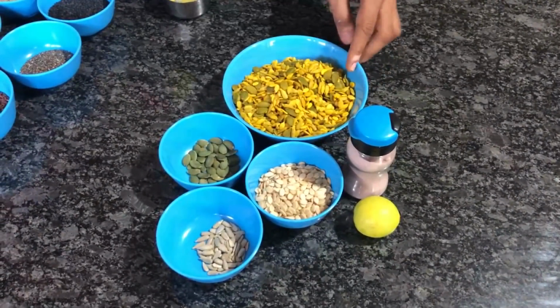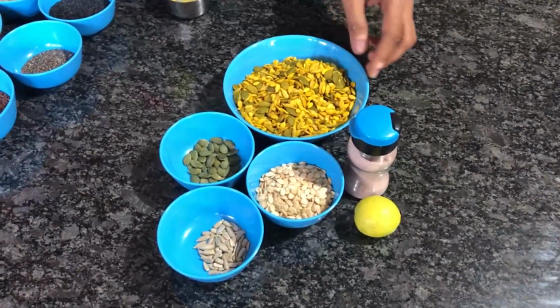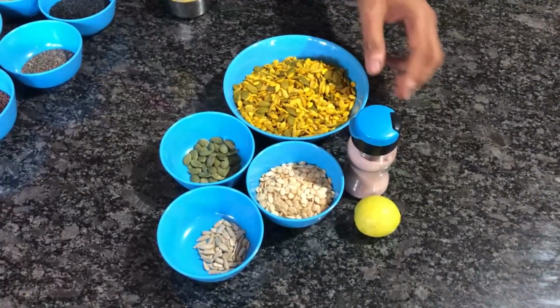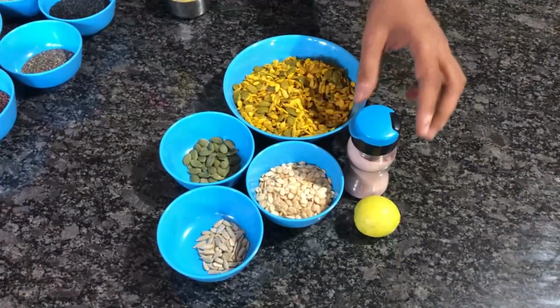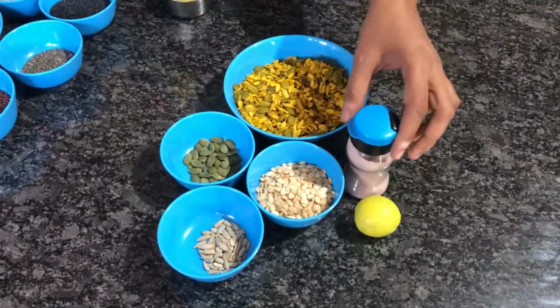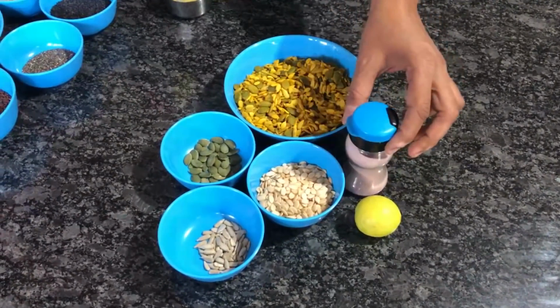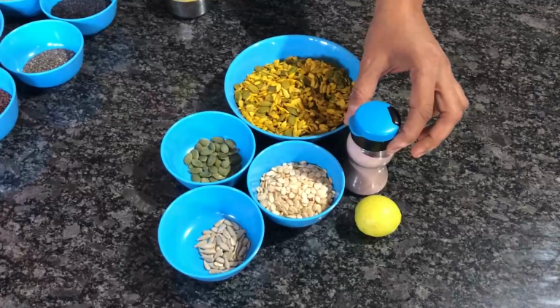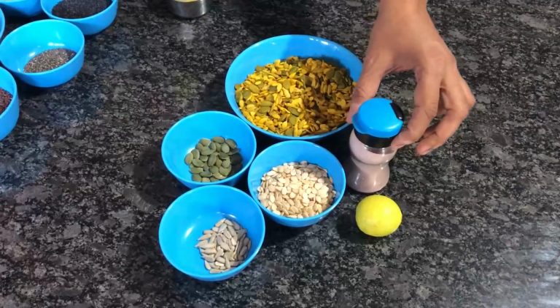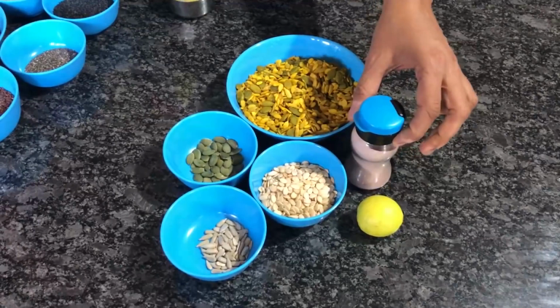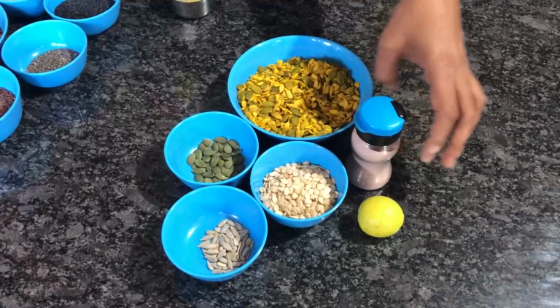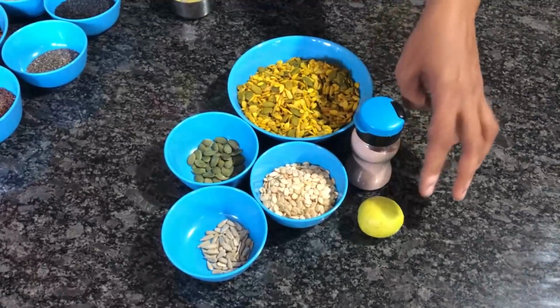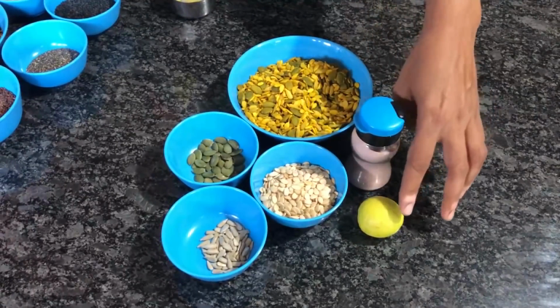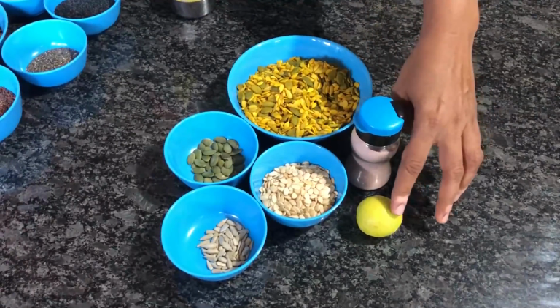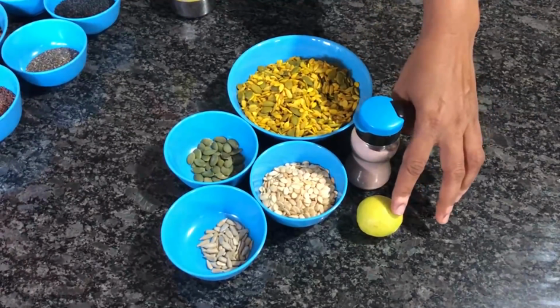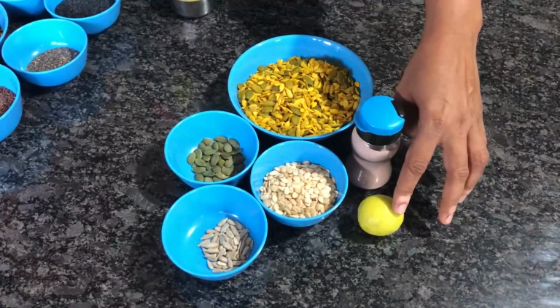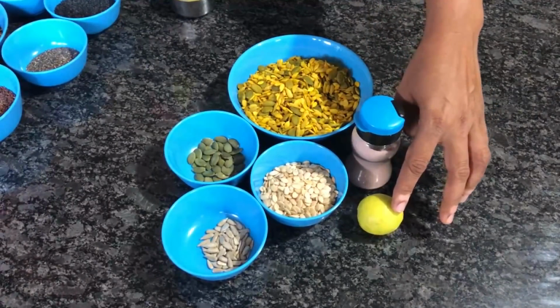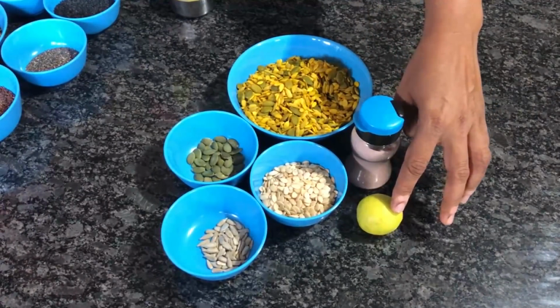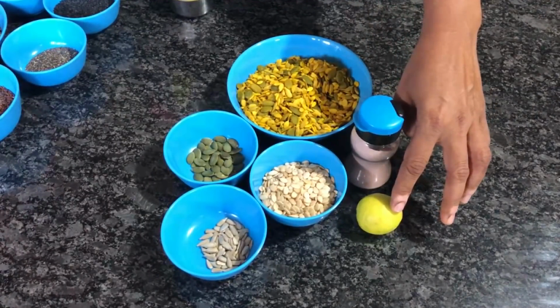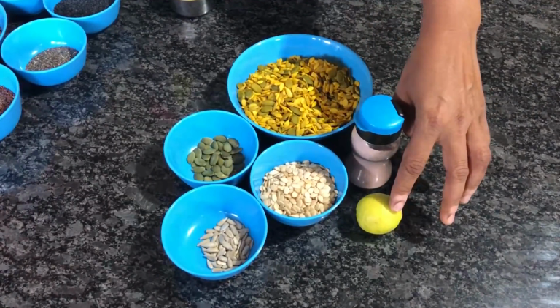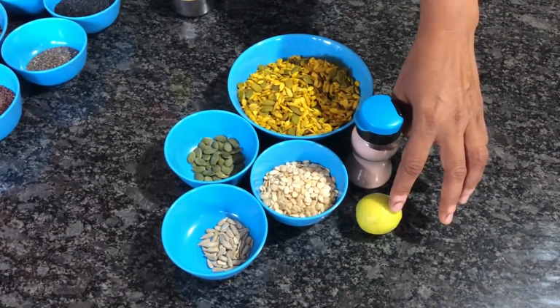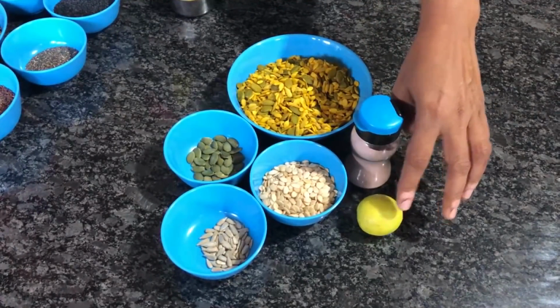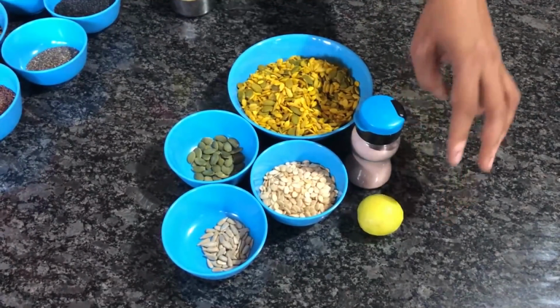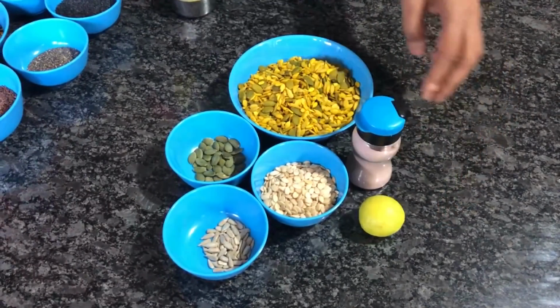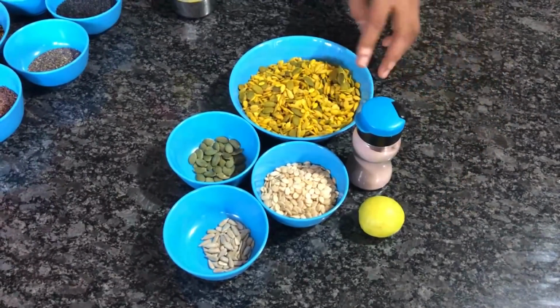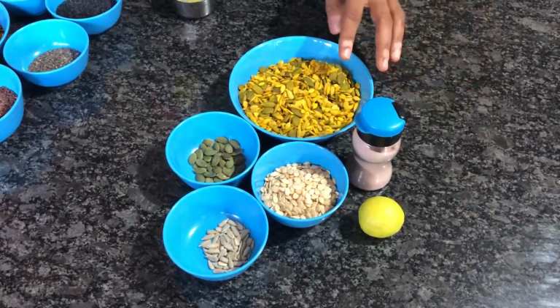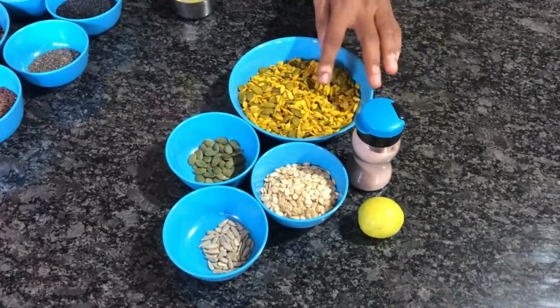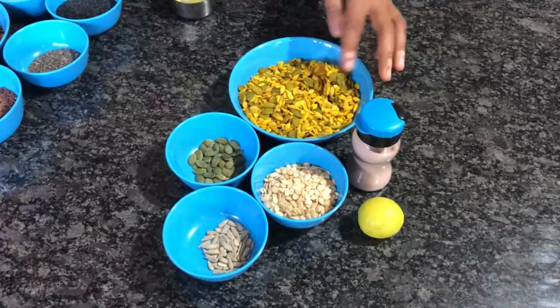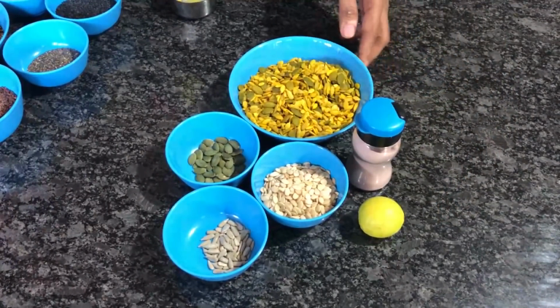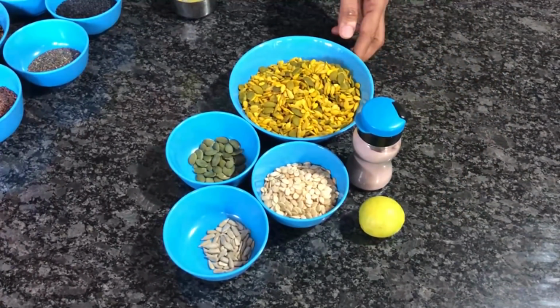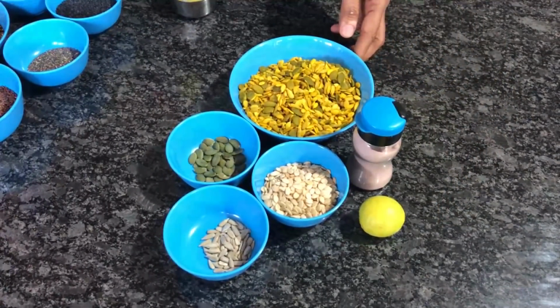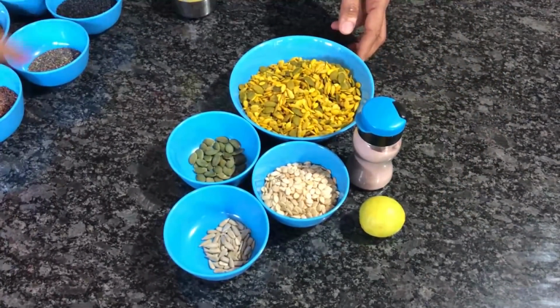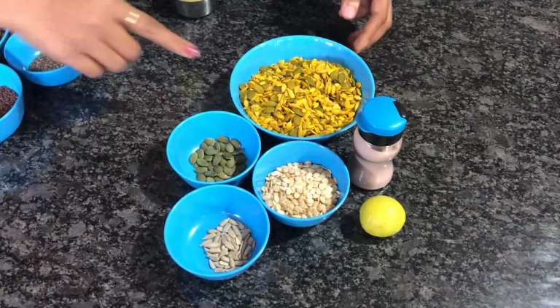We will also add salt and lemon juice to season the seeds.